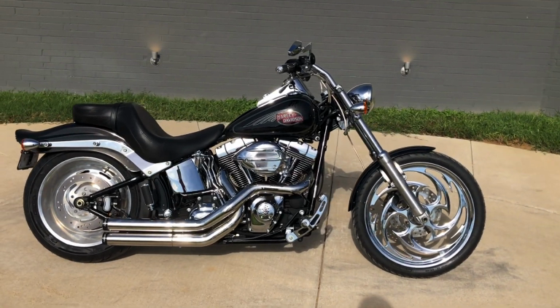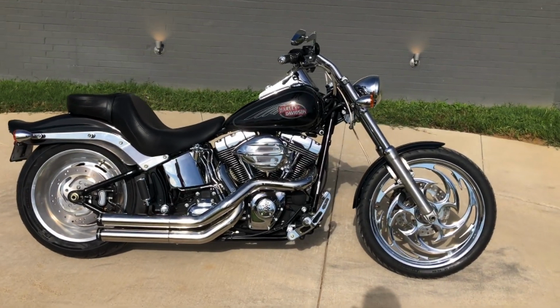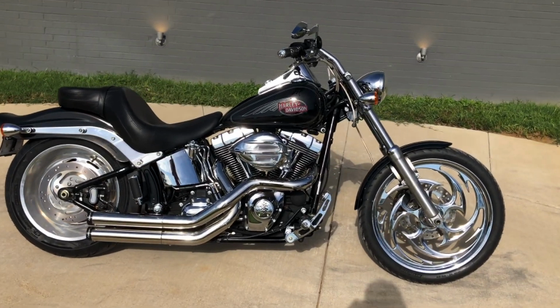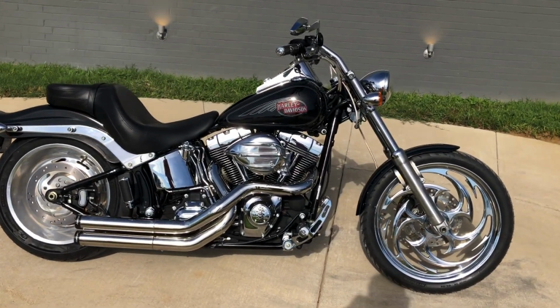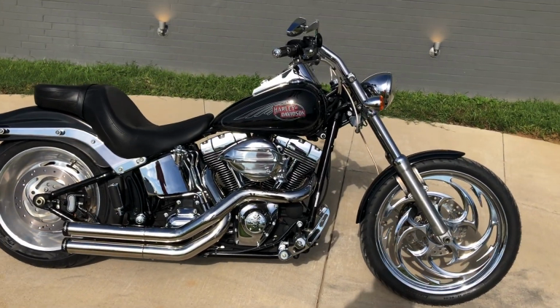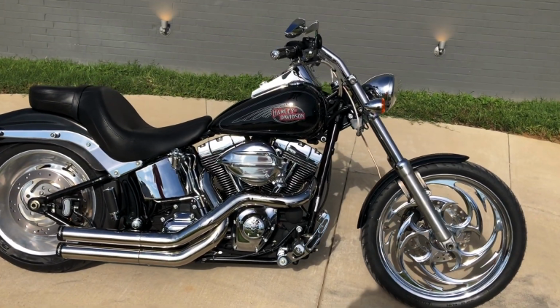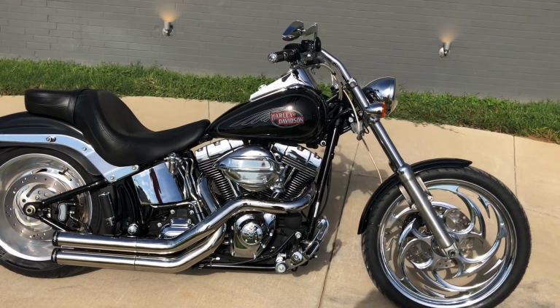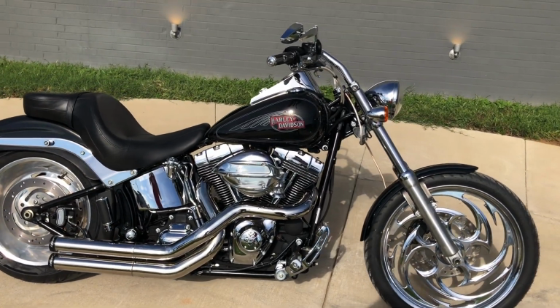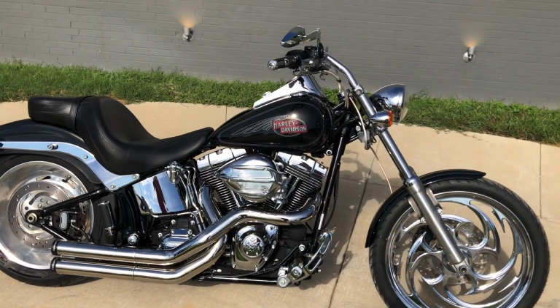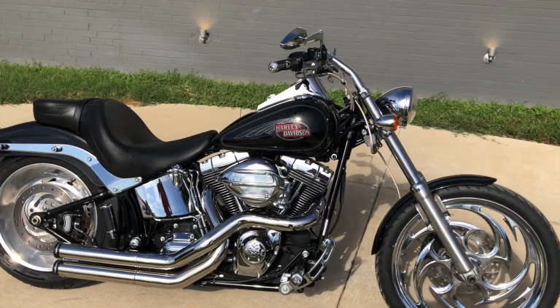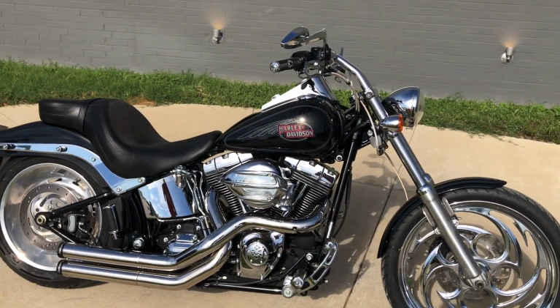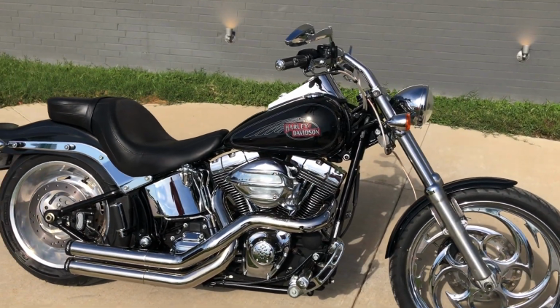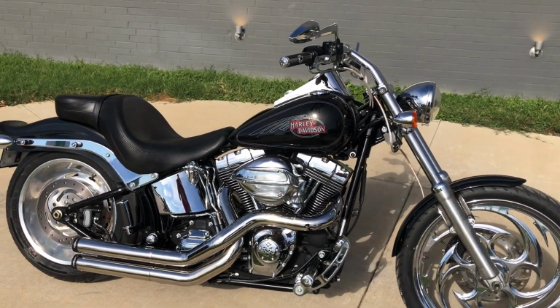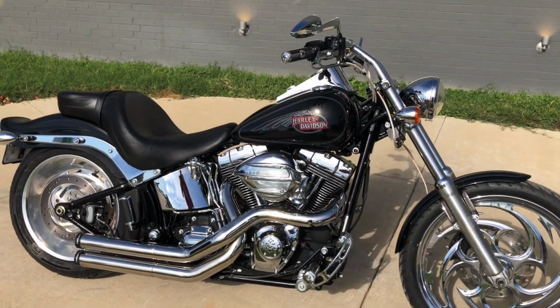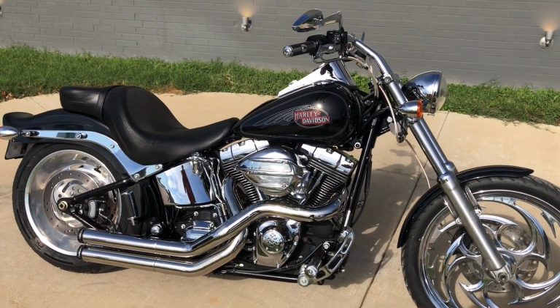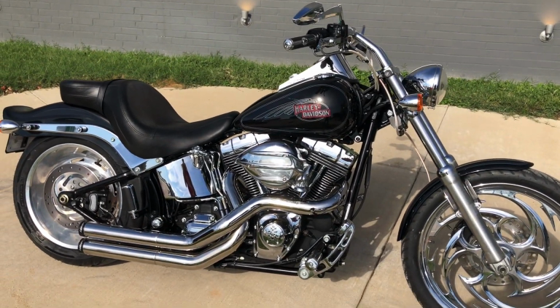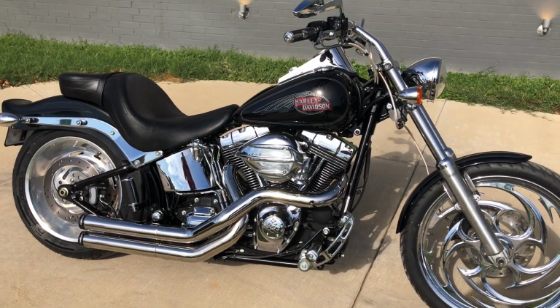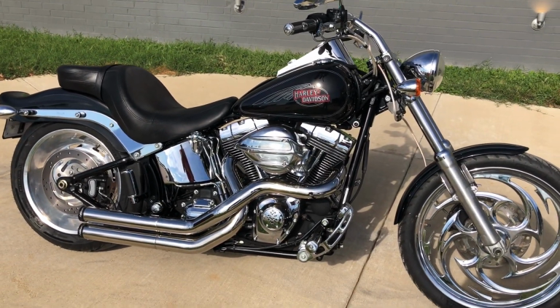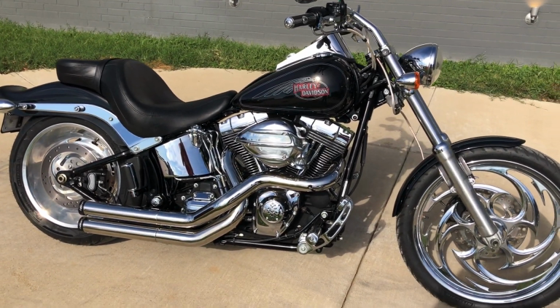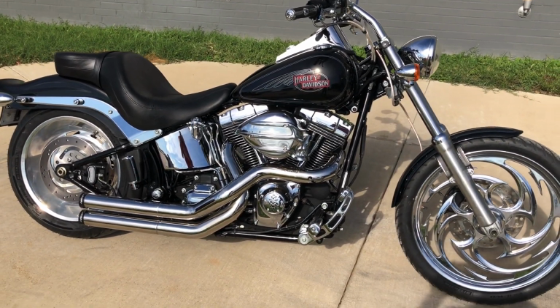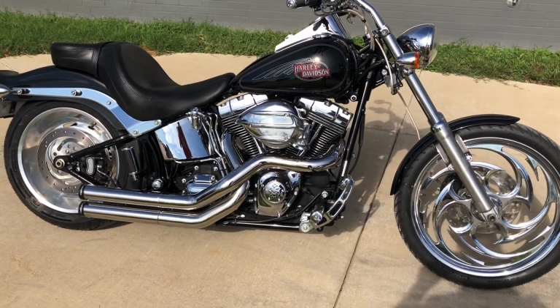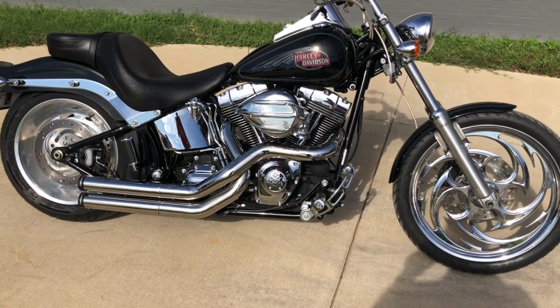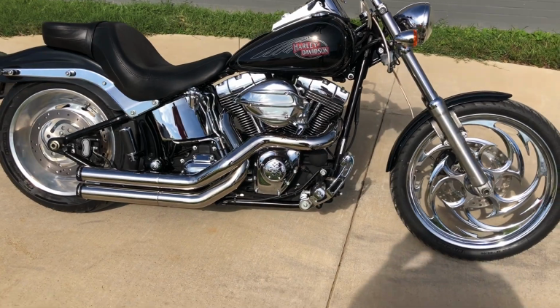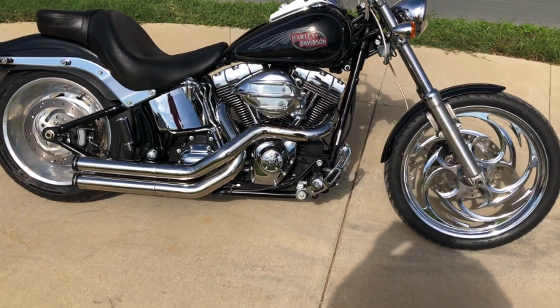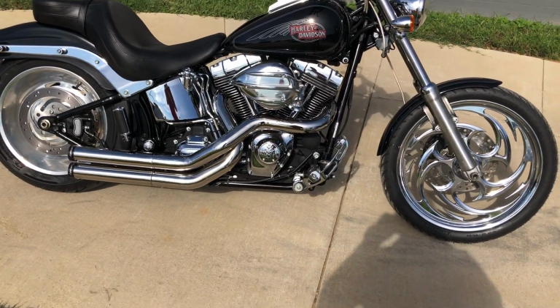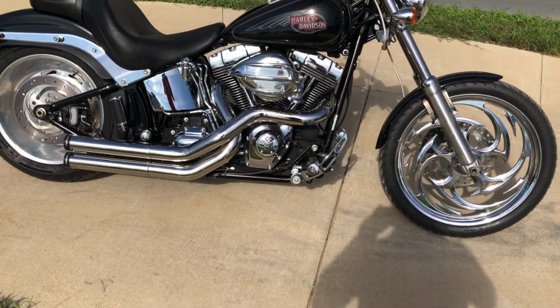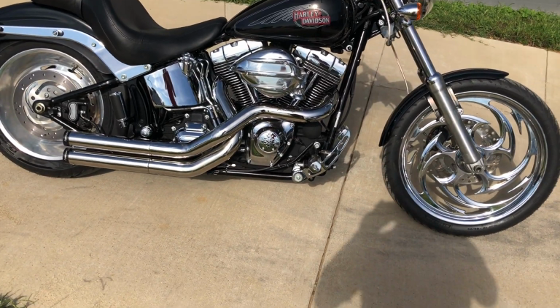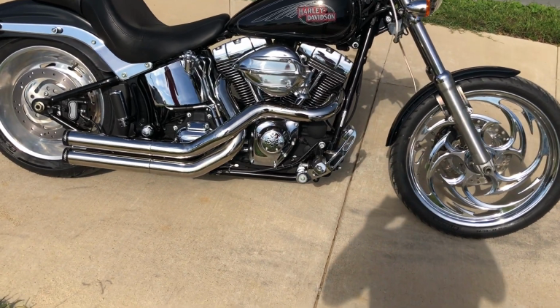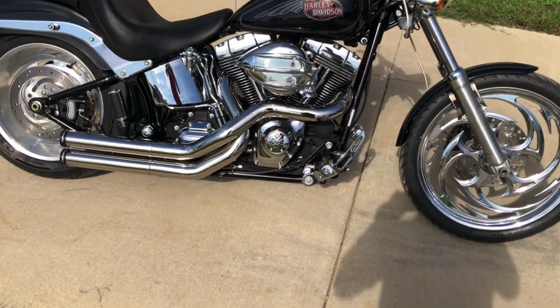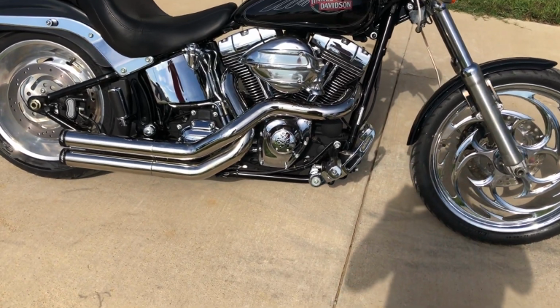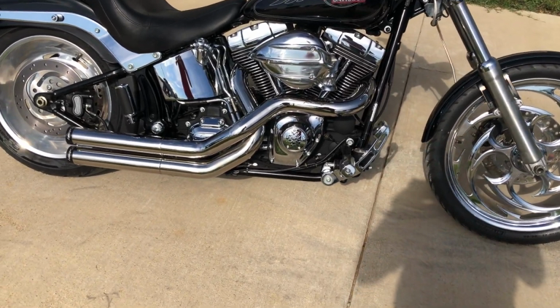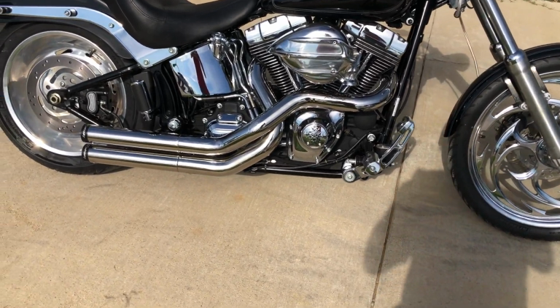It's got the vivid black paint on it. 96-inch fuel-injected twin cam with a 6-speed transmission.